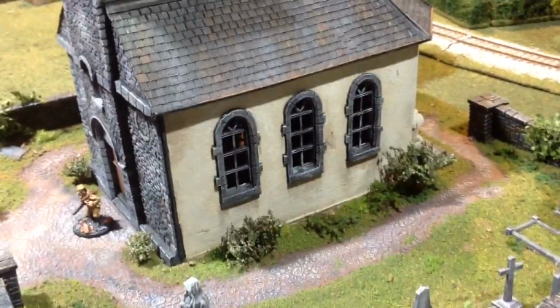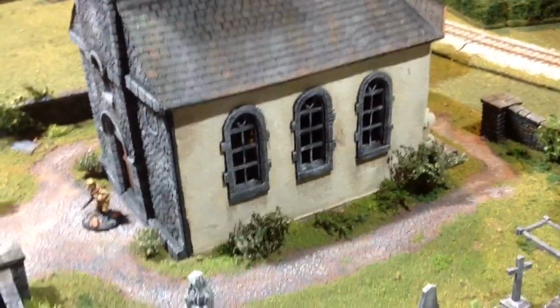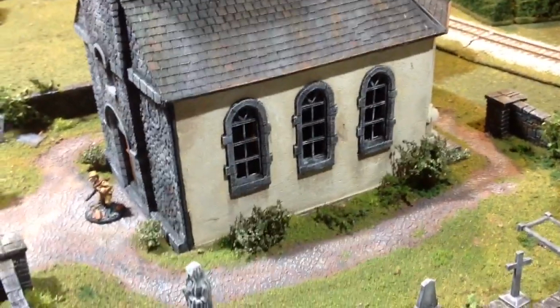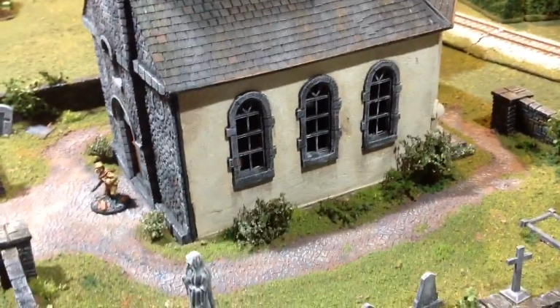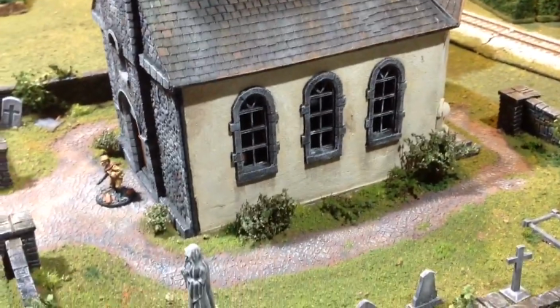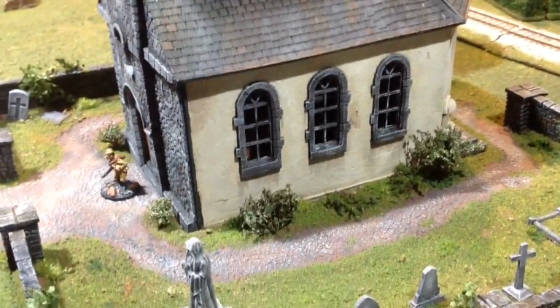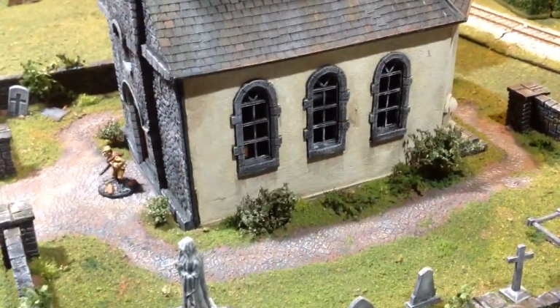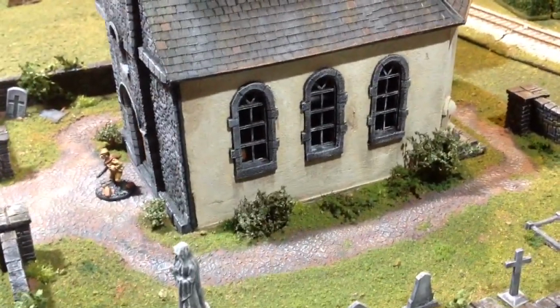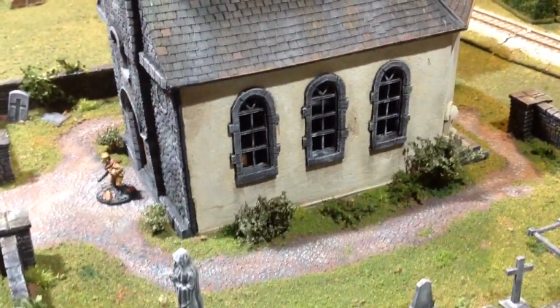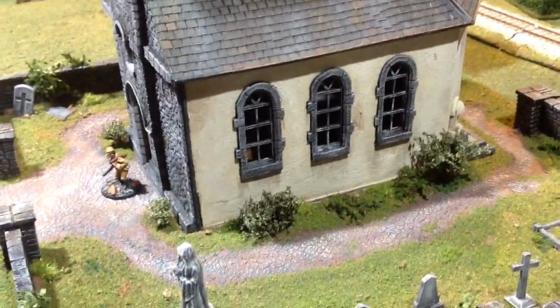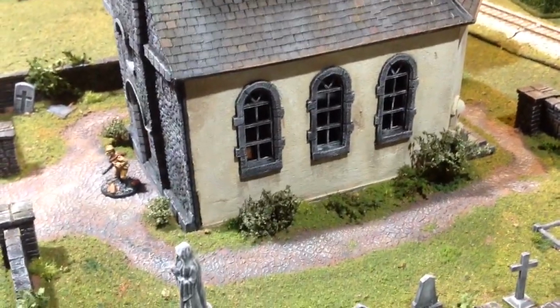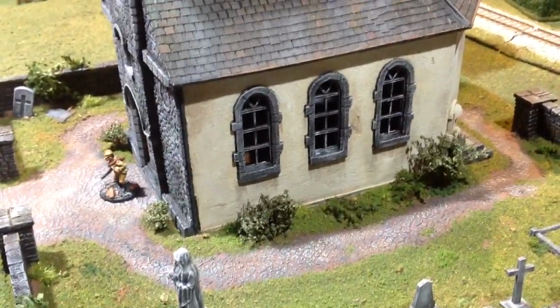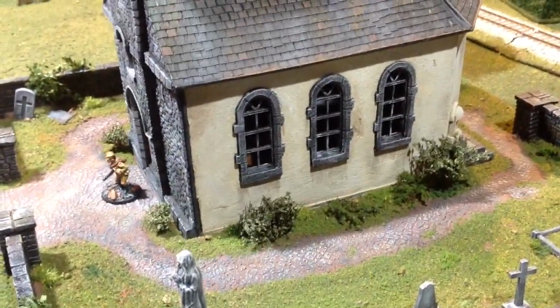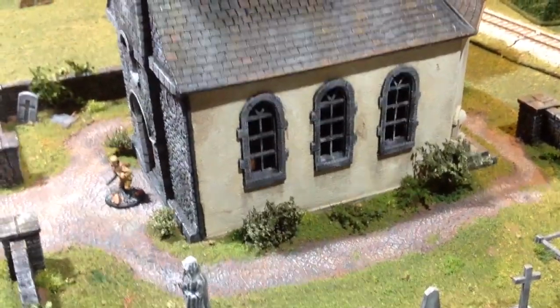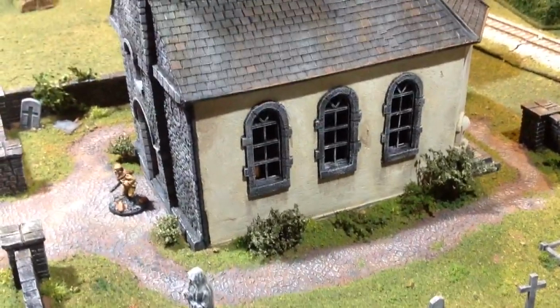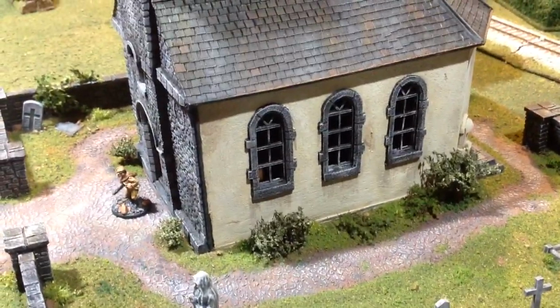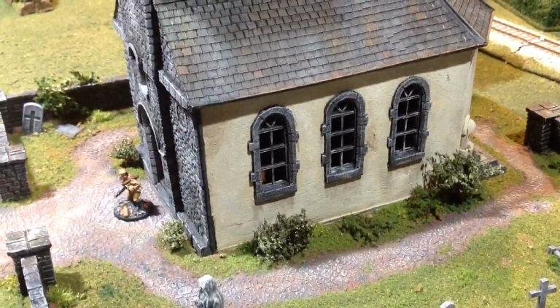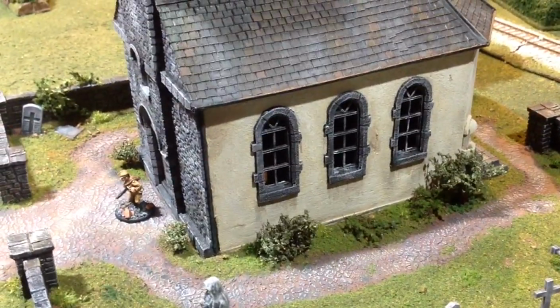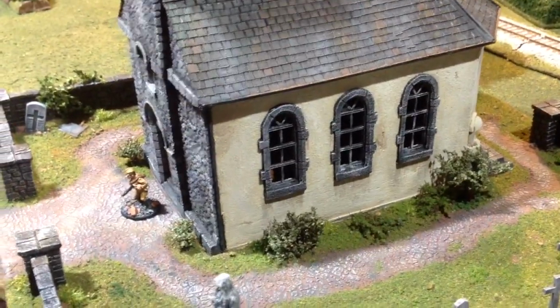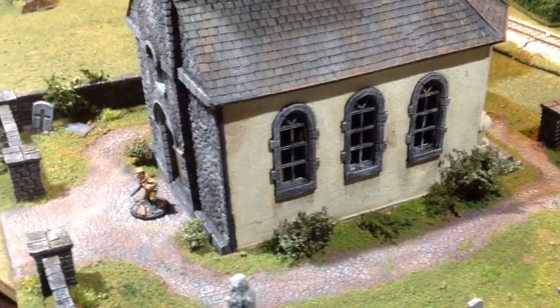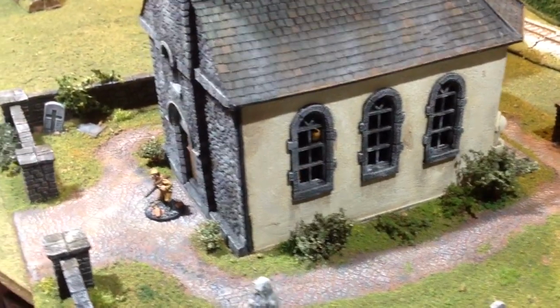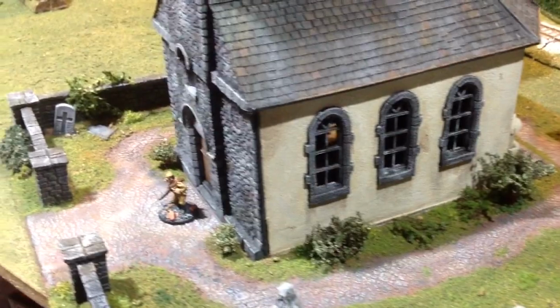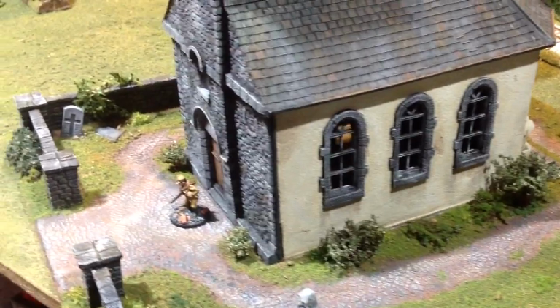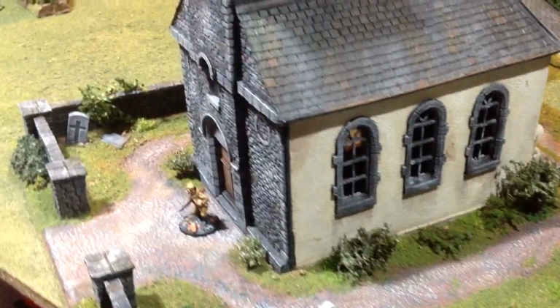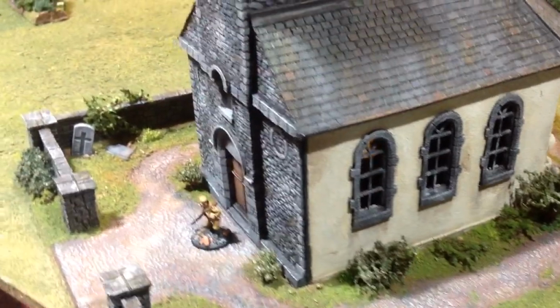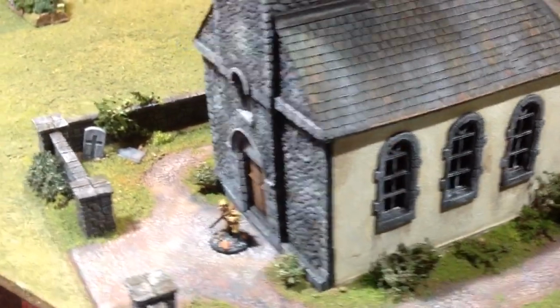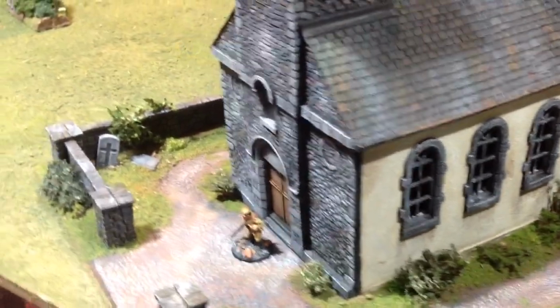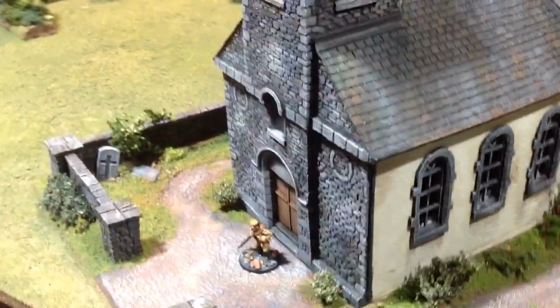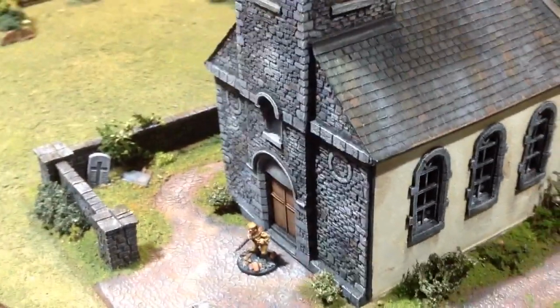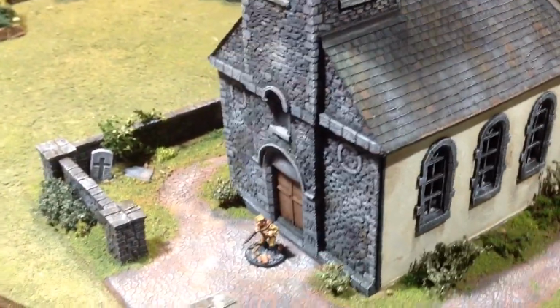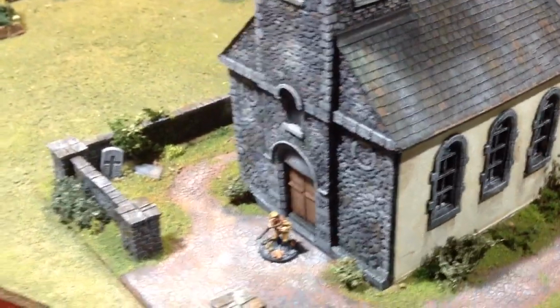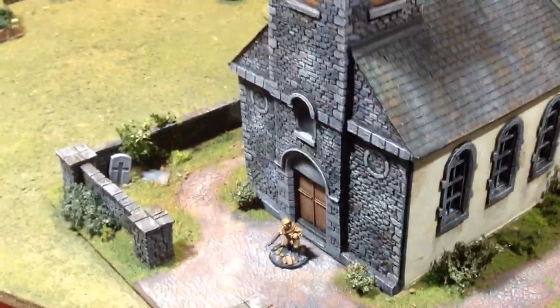It's all done just with water-based paints and a few washes — nothing too complicated.